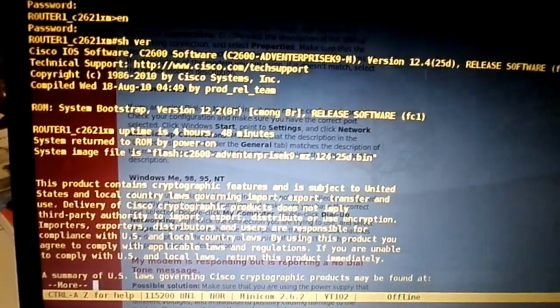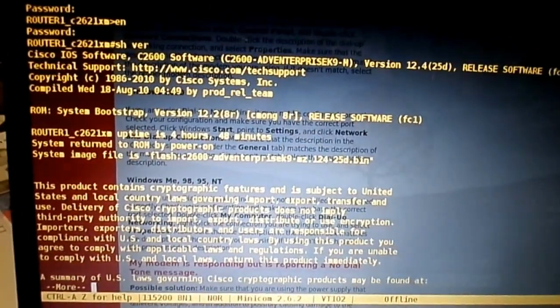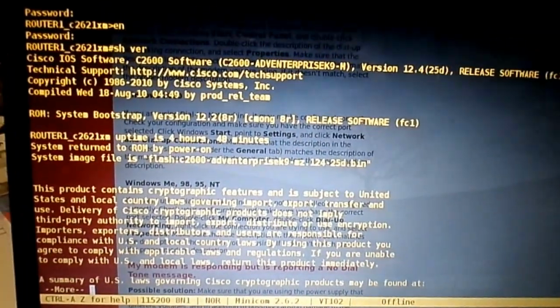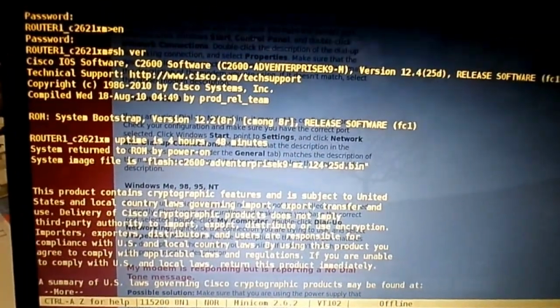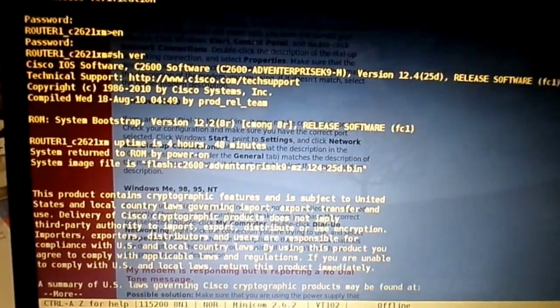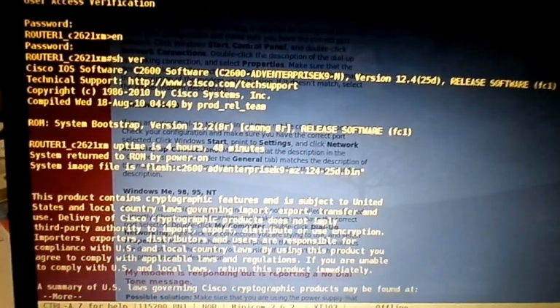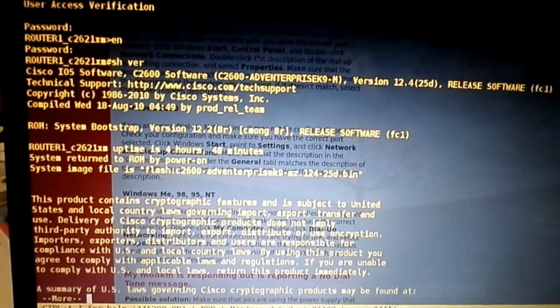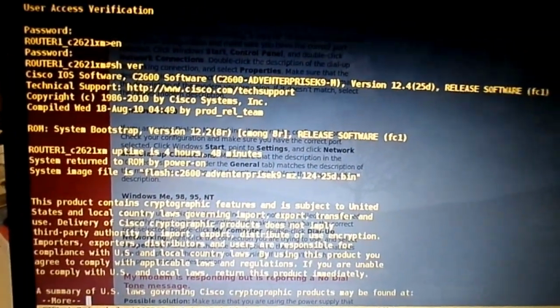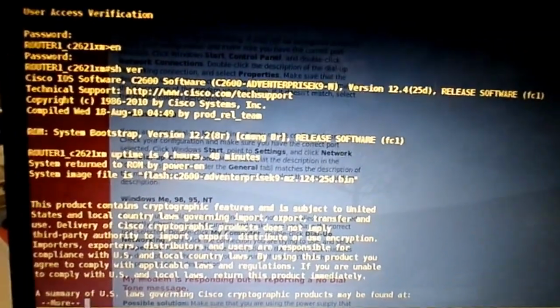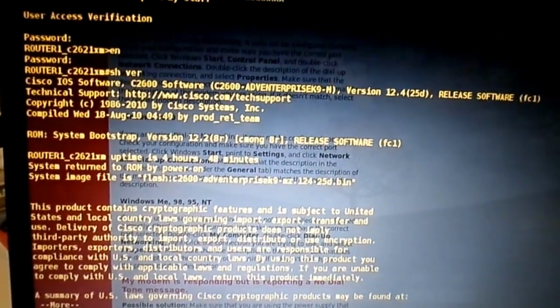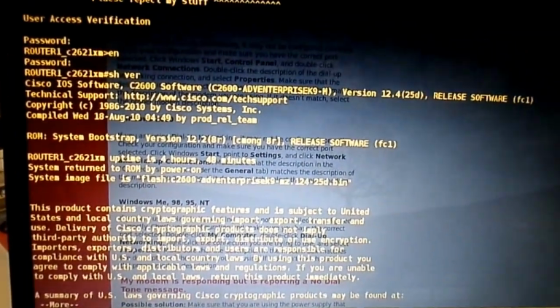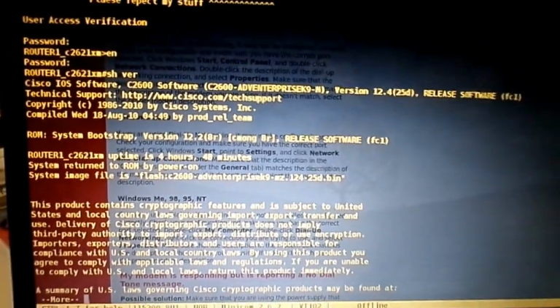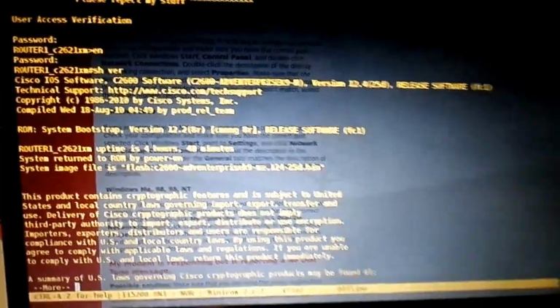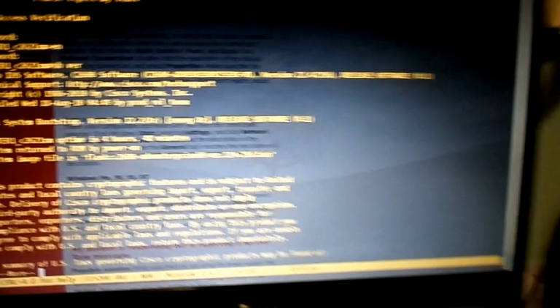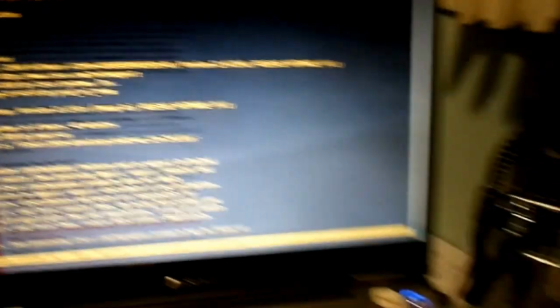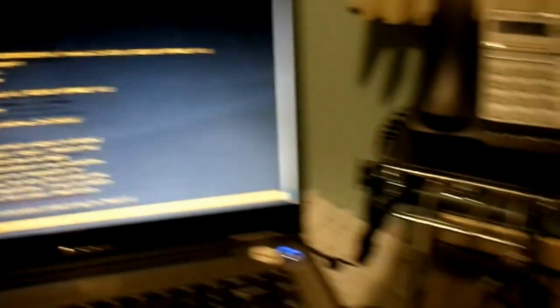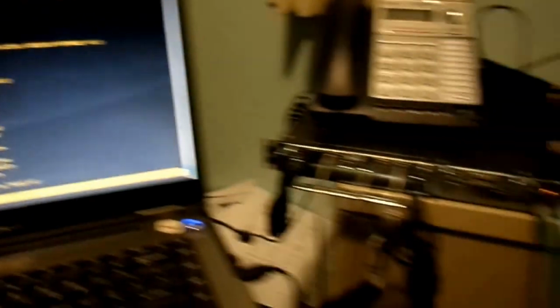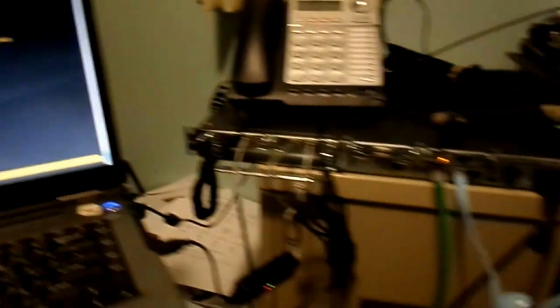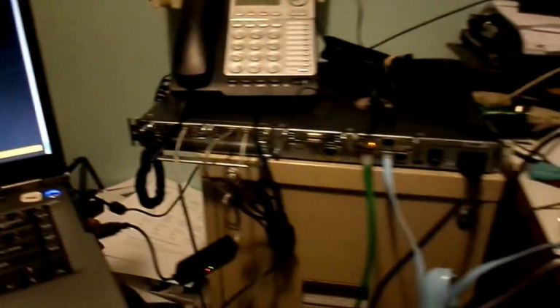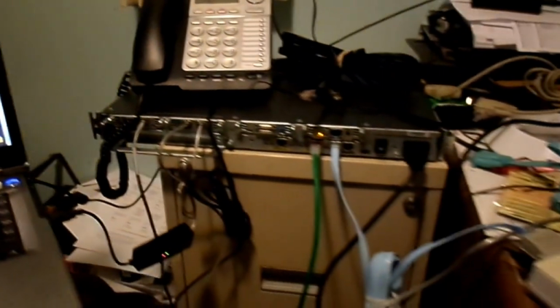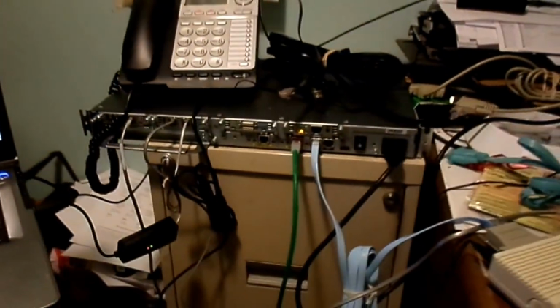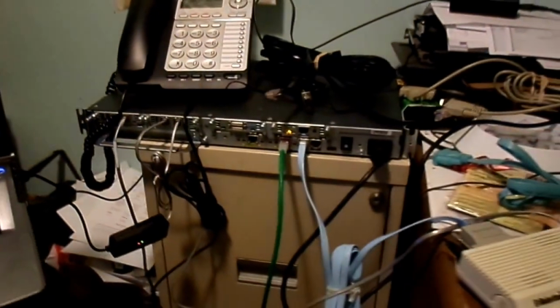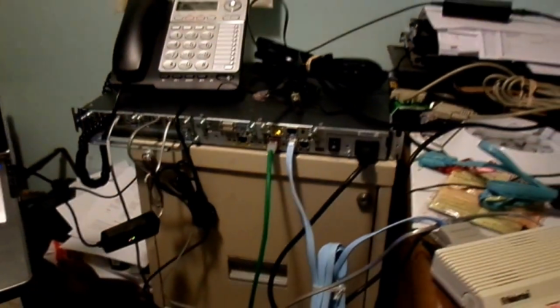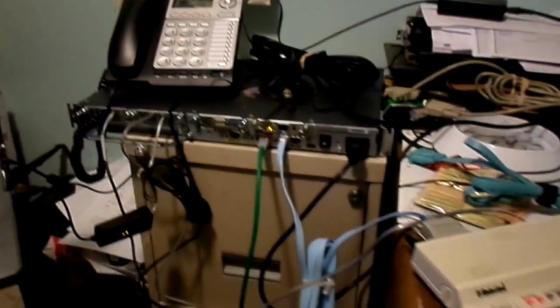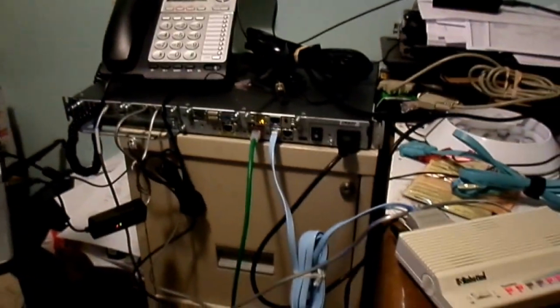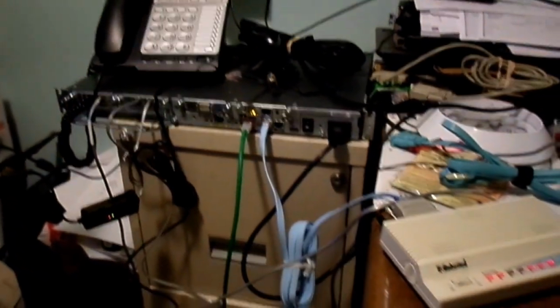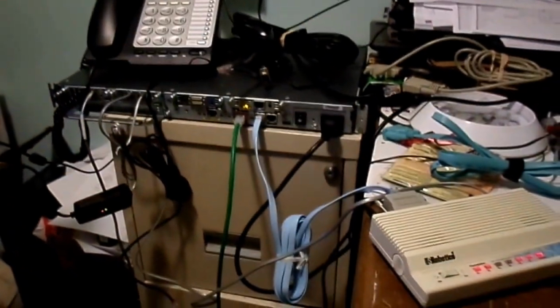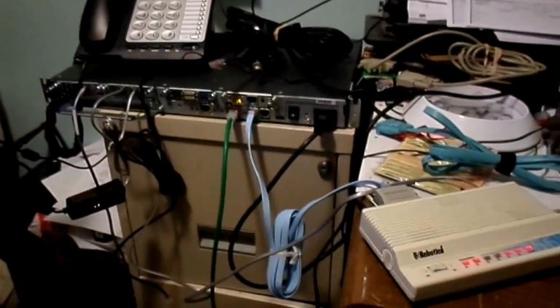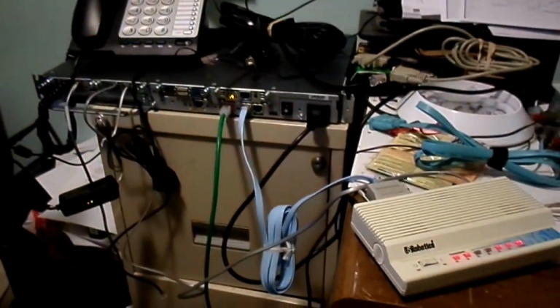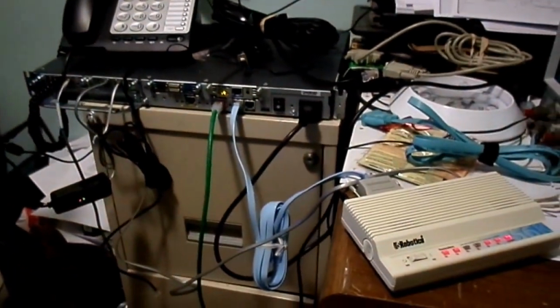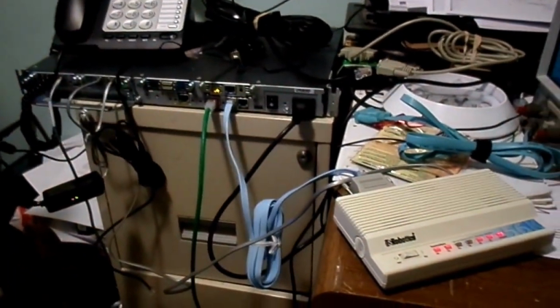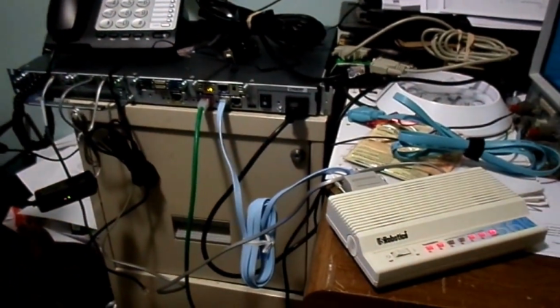First time ever being dialed into a modem. Set up the router with a little CME setup and a dial pair.